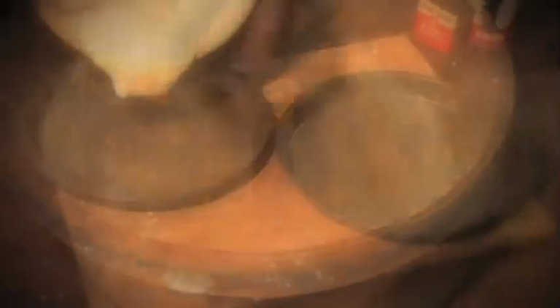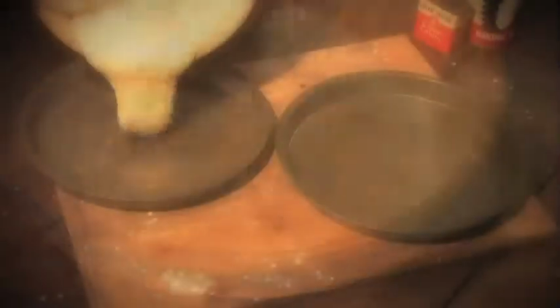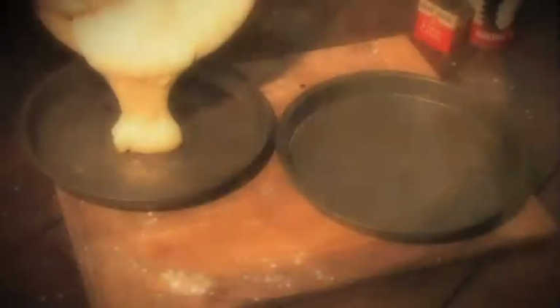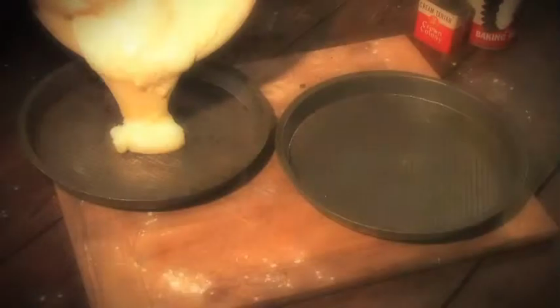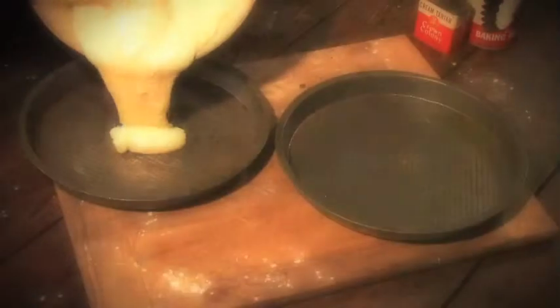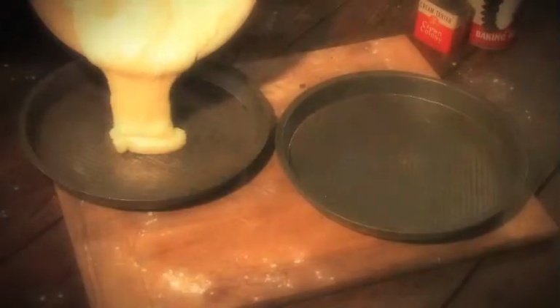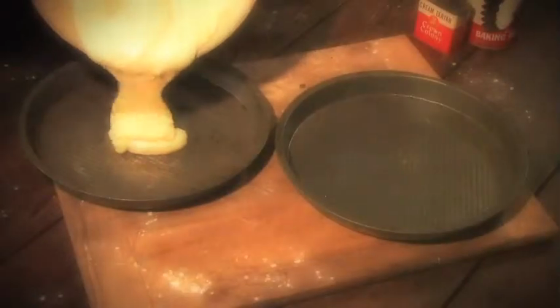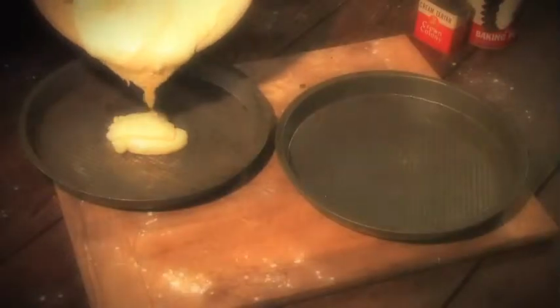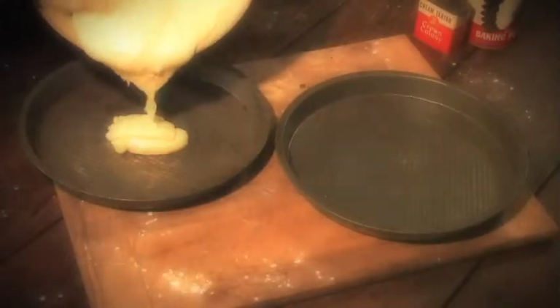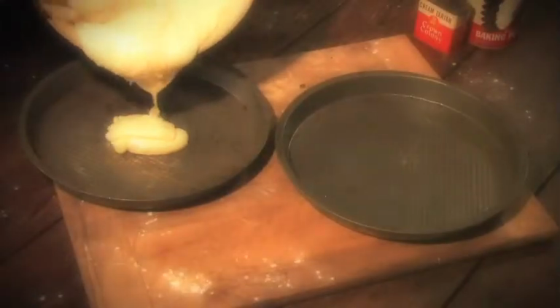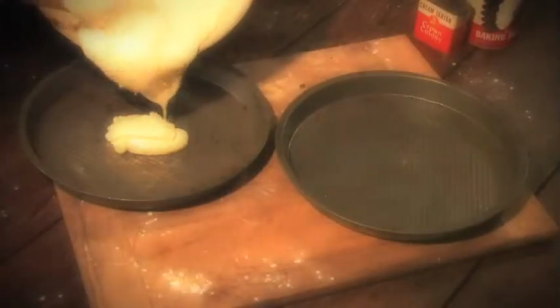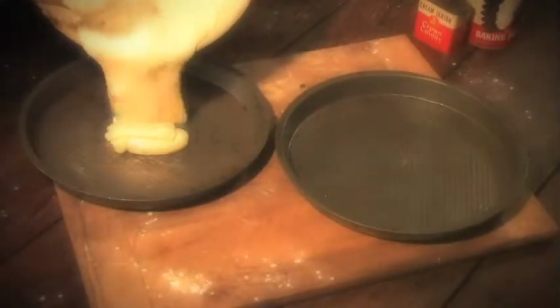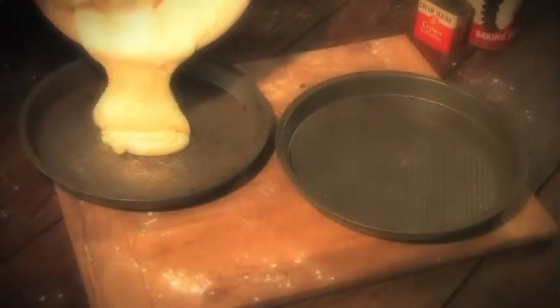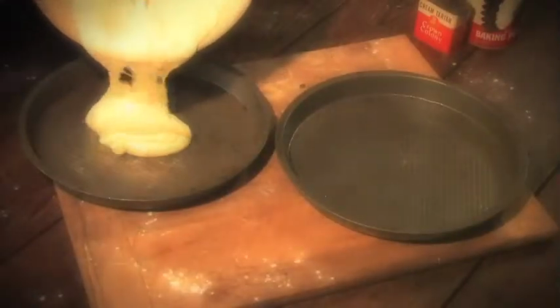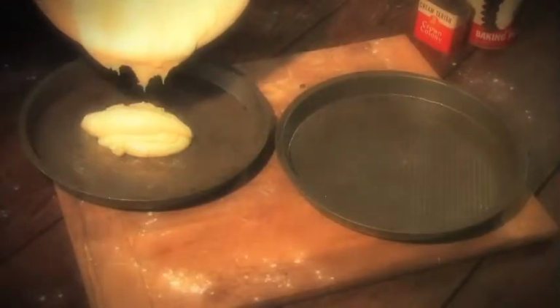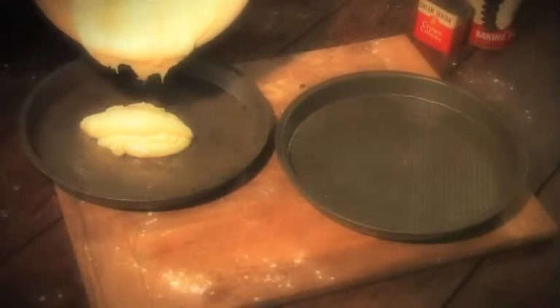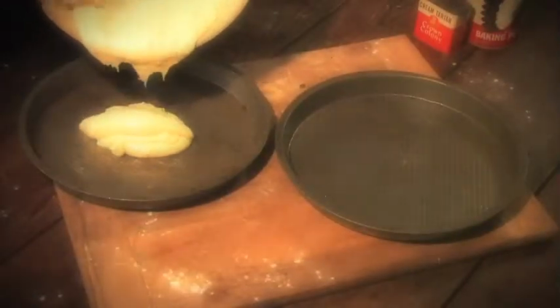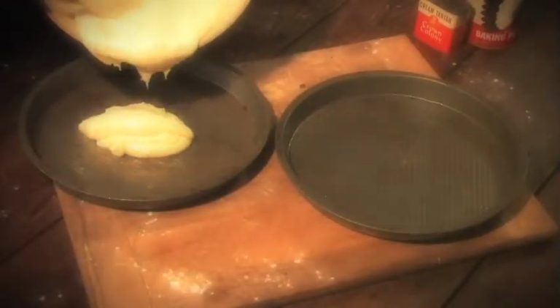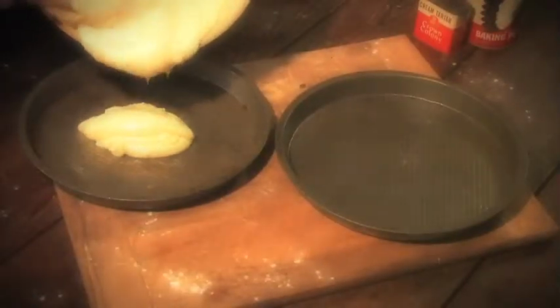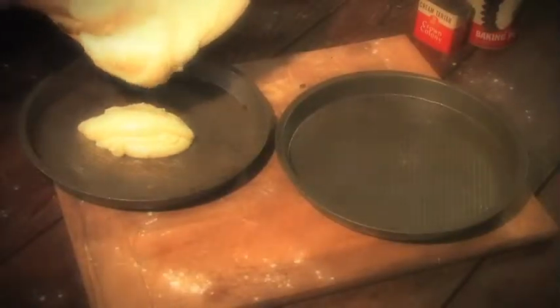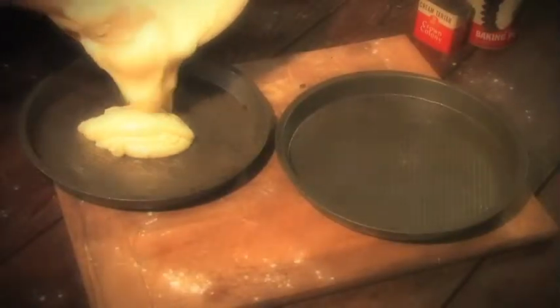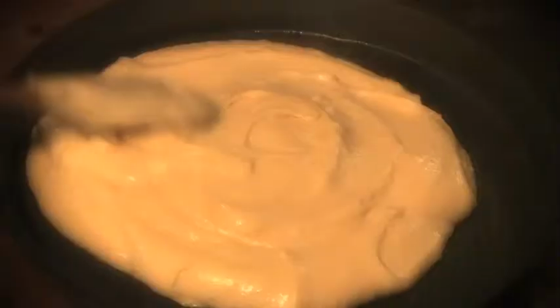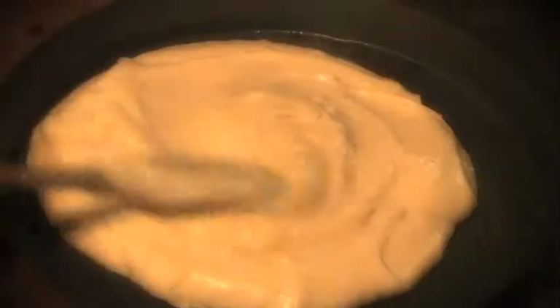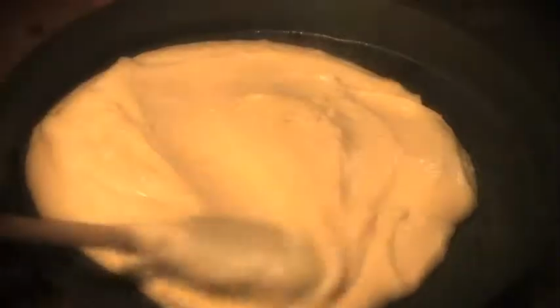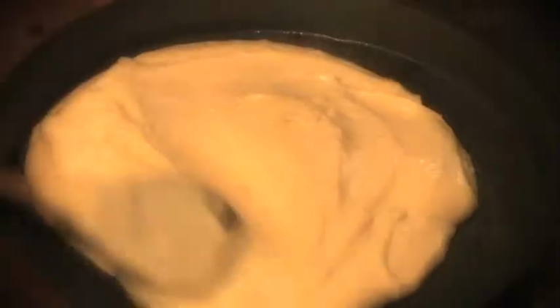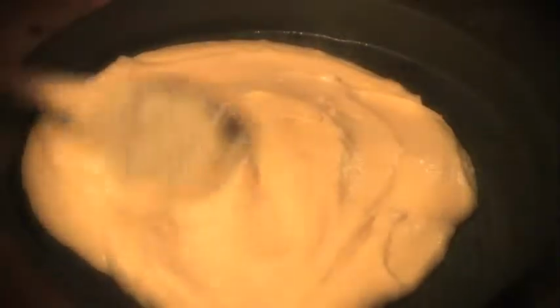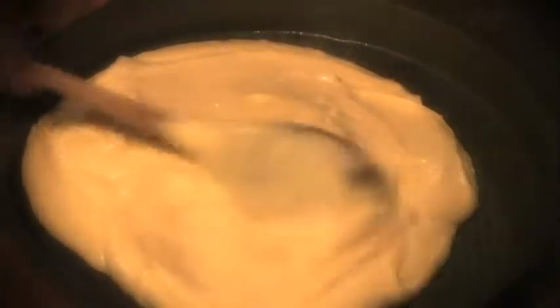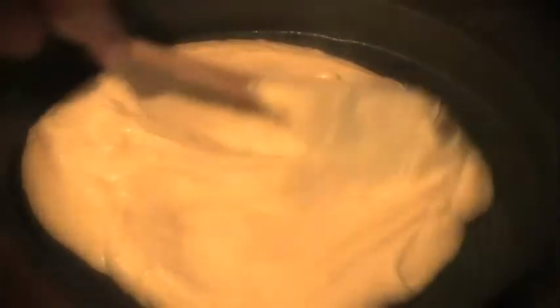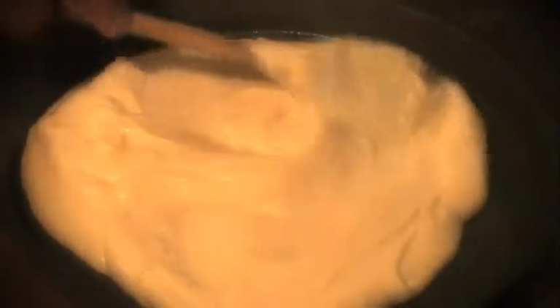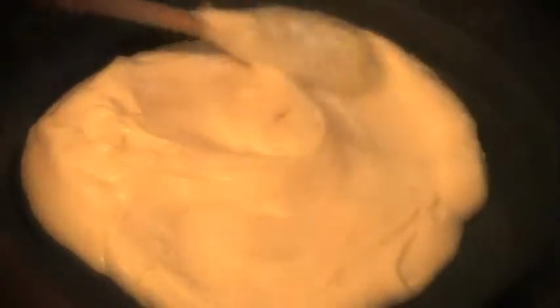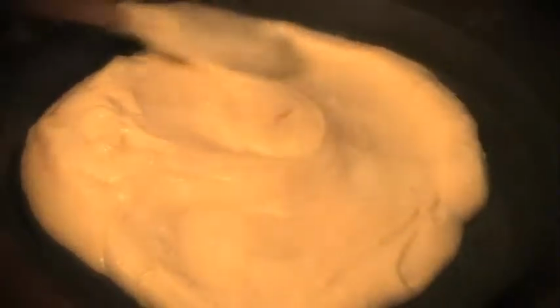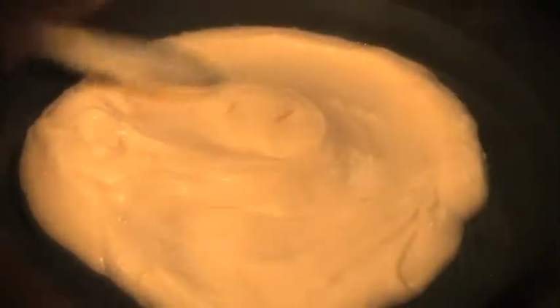Bake in Washington pie tins at 350 degrees for about 30 minutes.